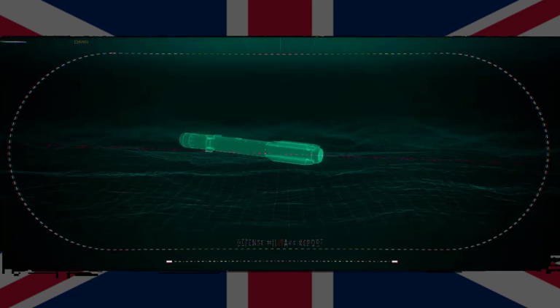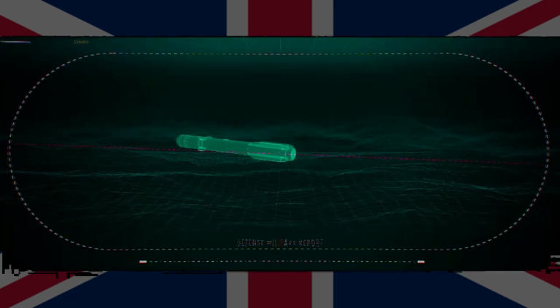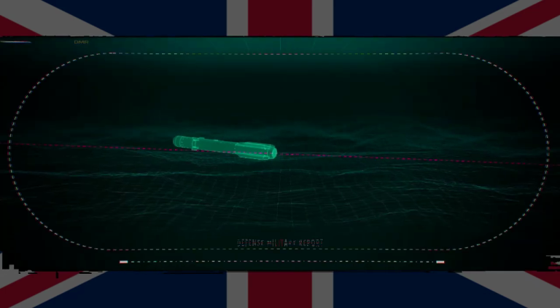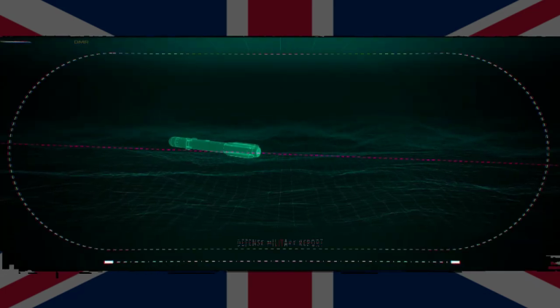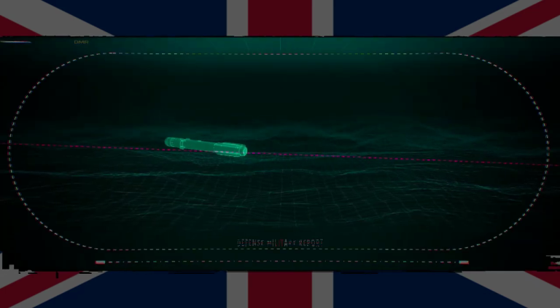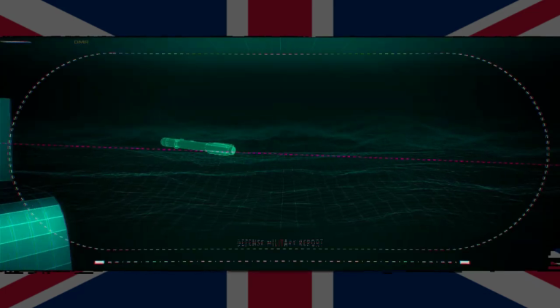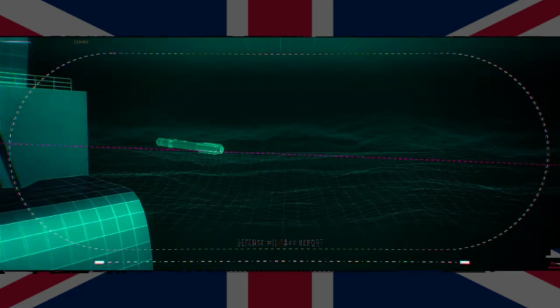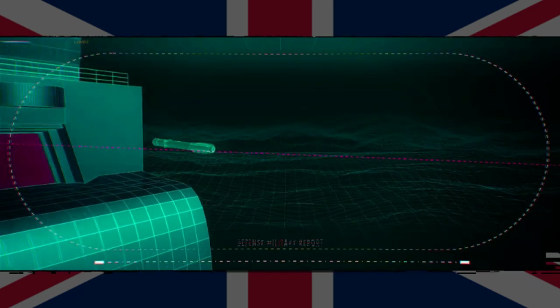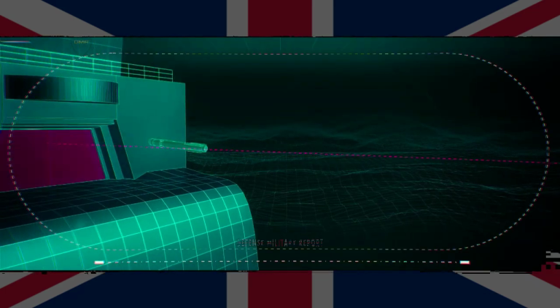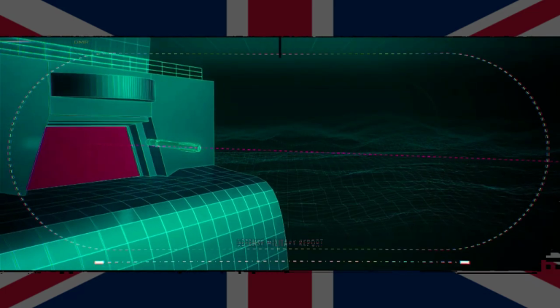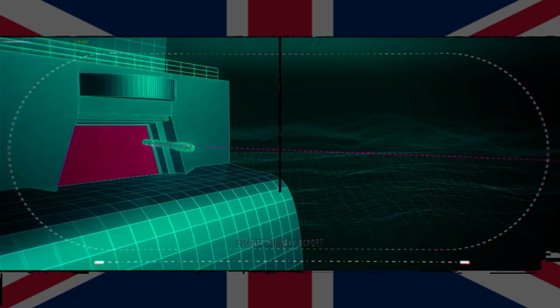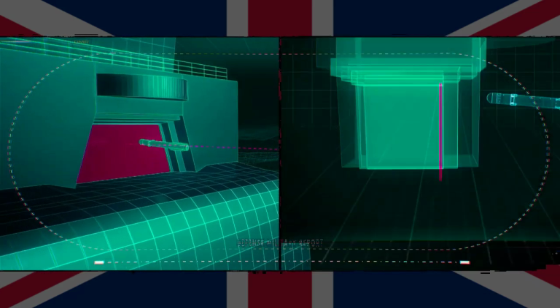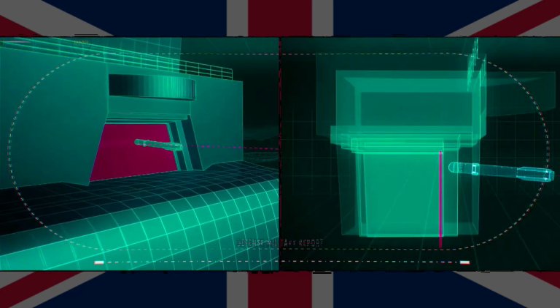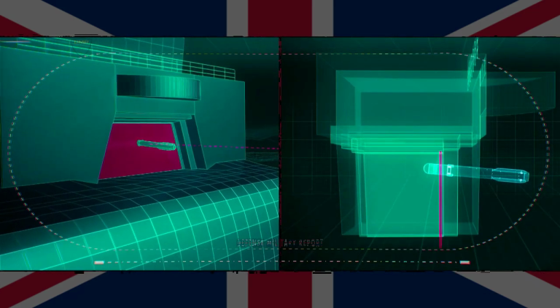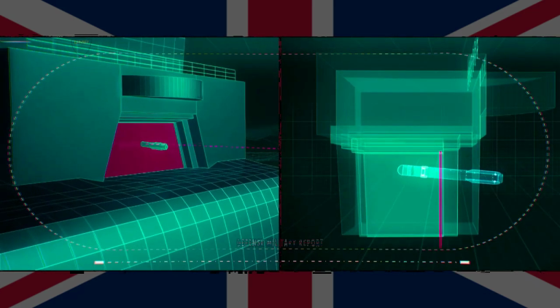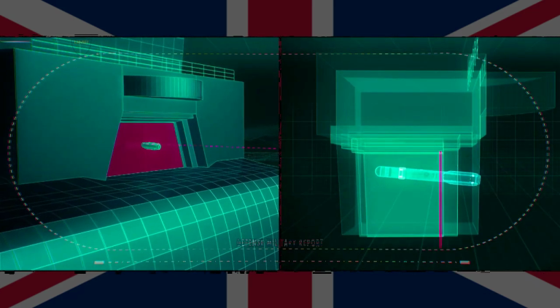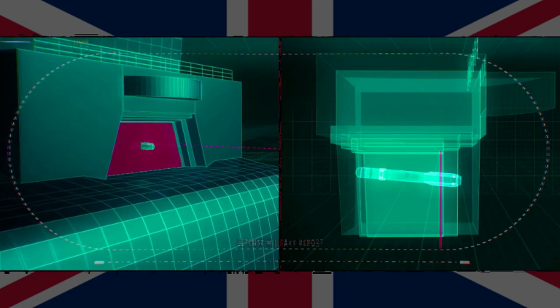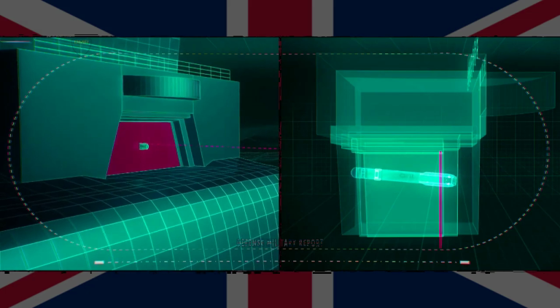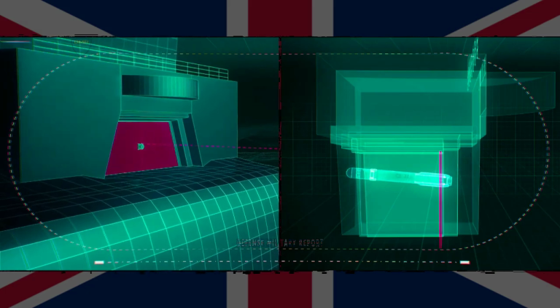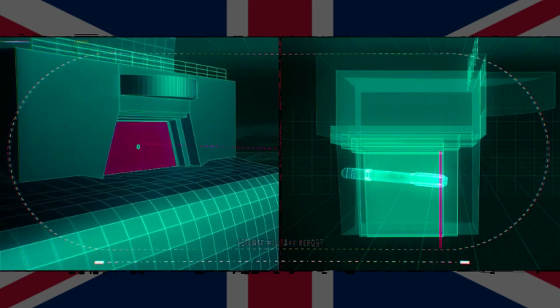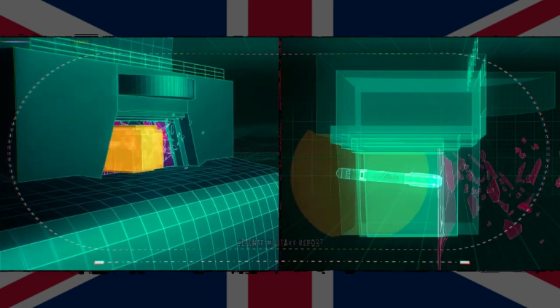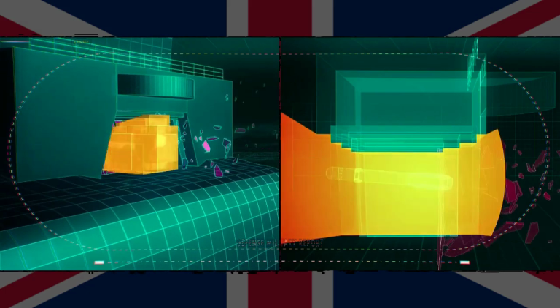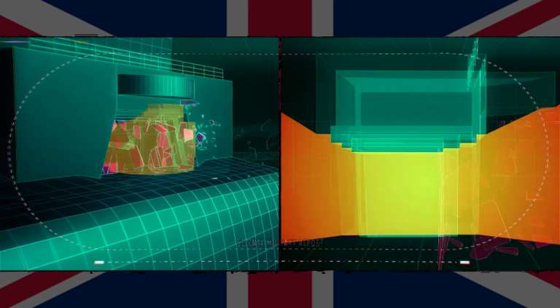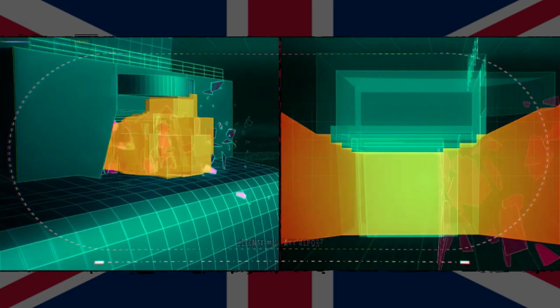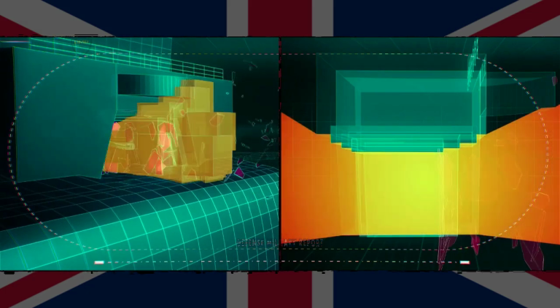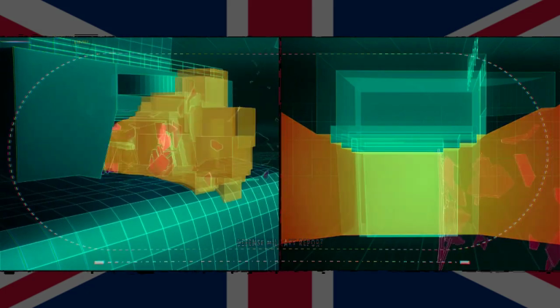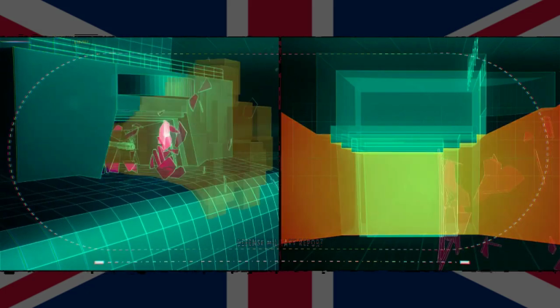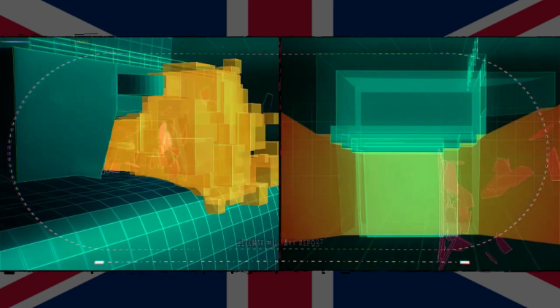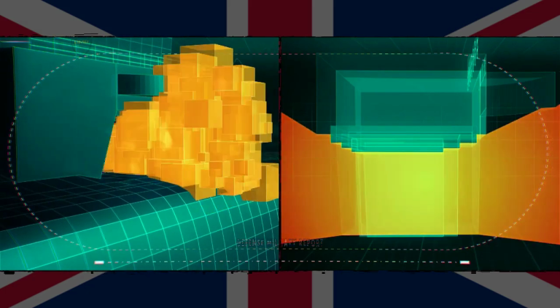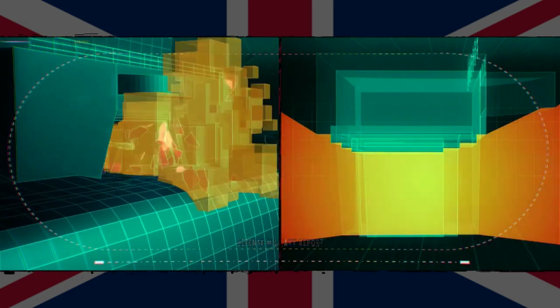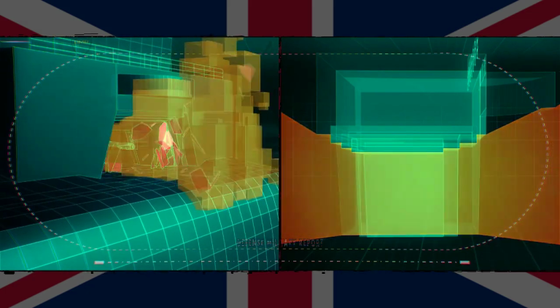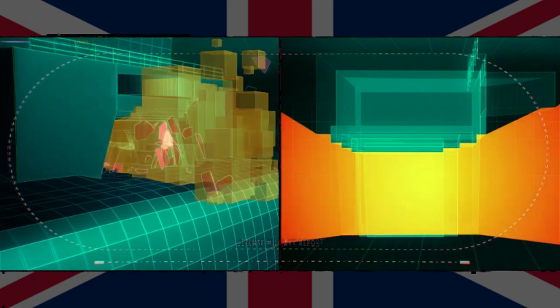Brimstone is already fitted to the Royal Air Force's Typhoon fighter jets and is set to be integrated onto its new Protector remotely piloted air systems.